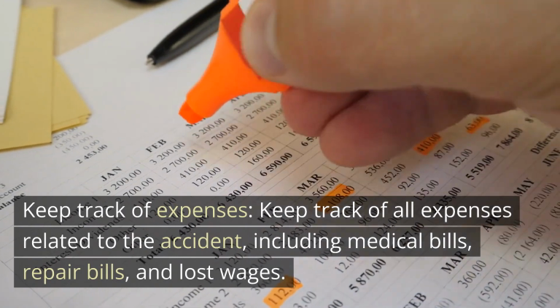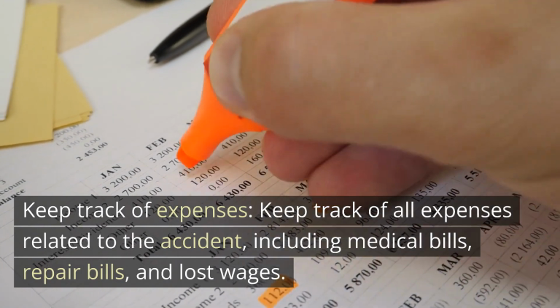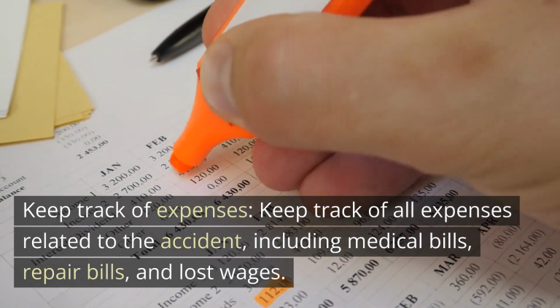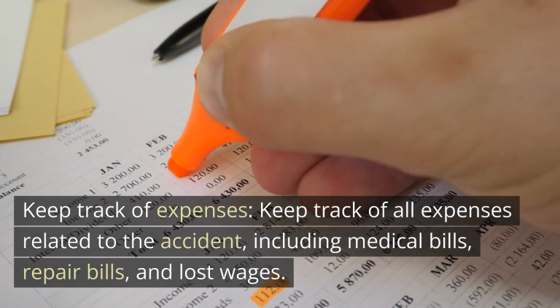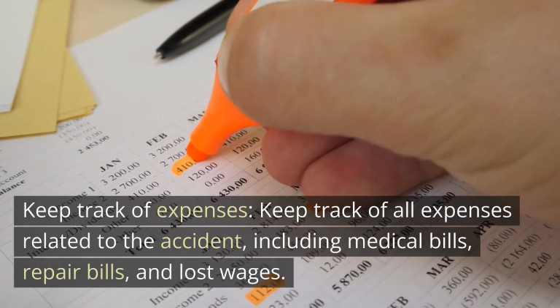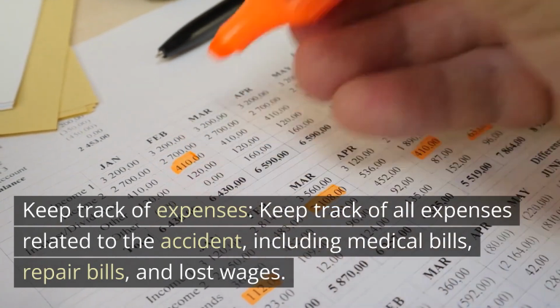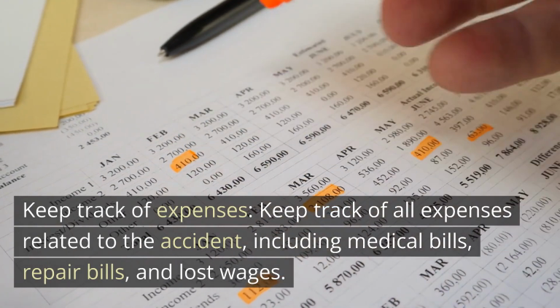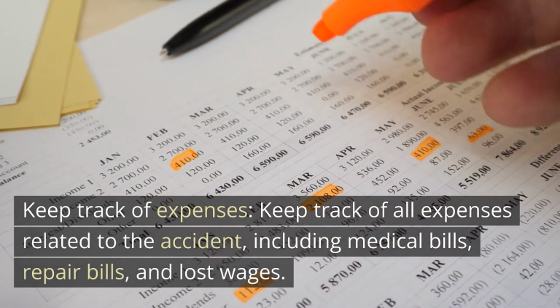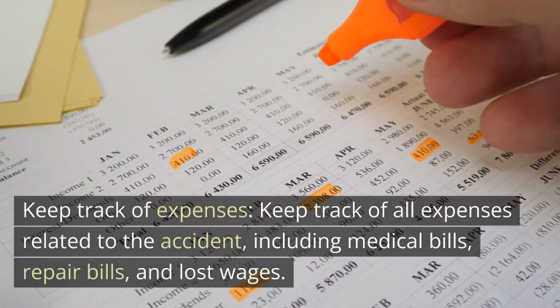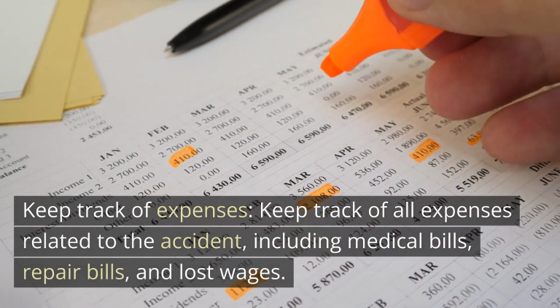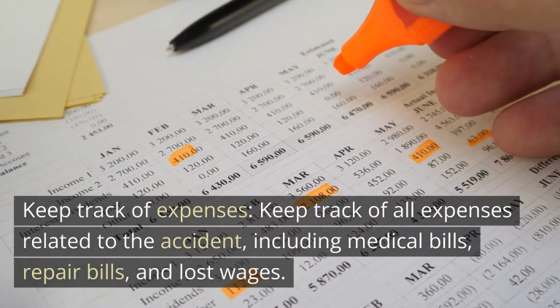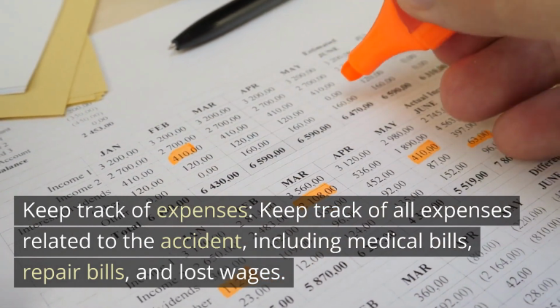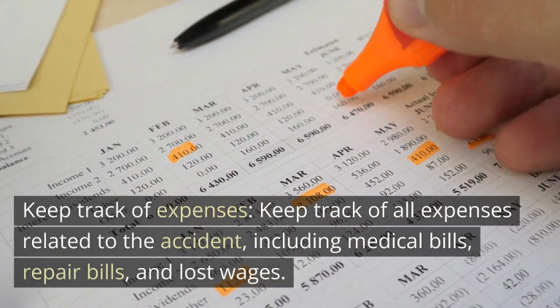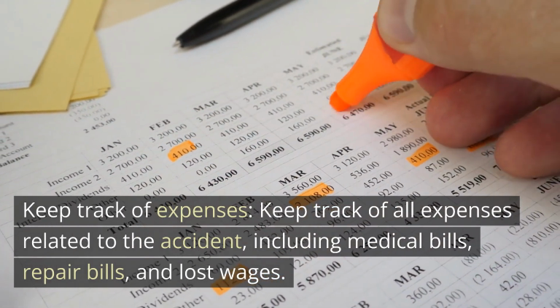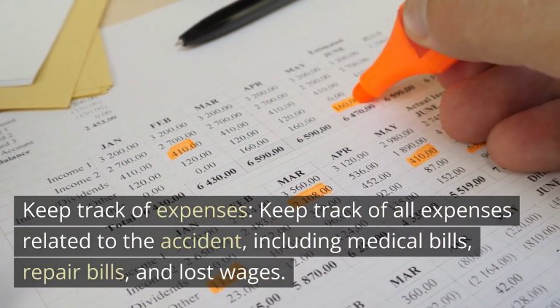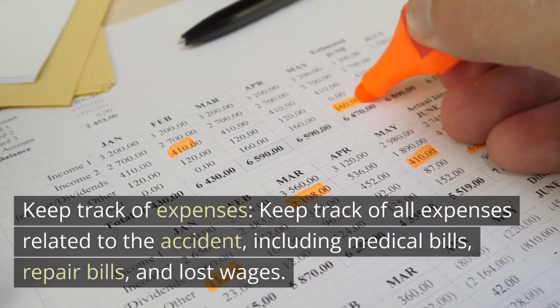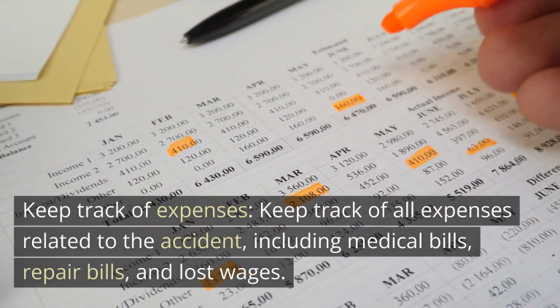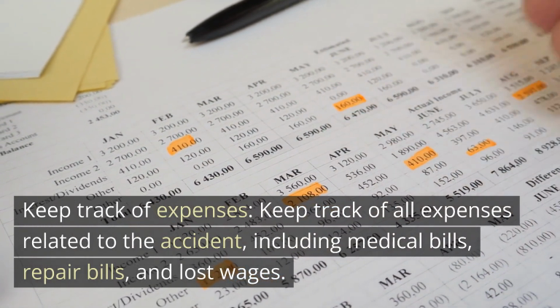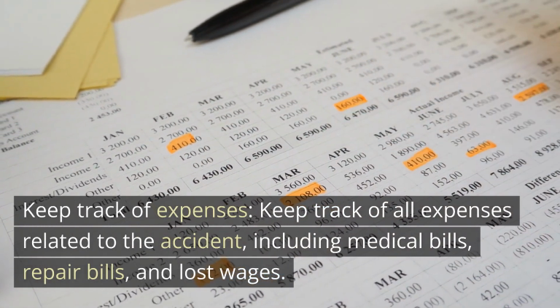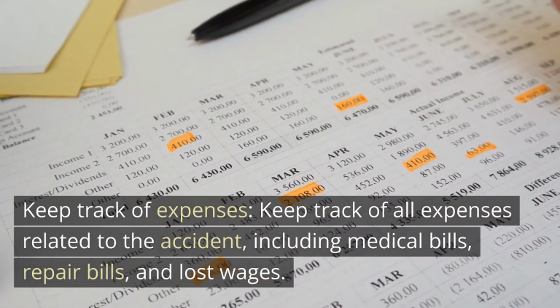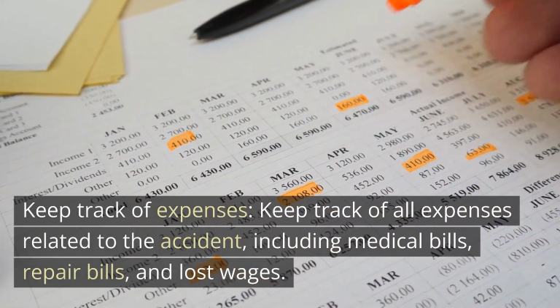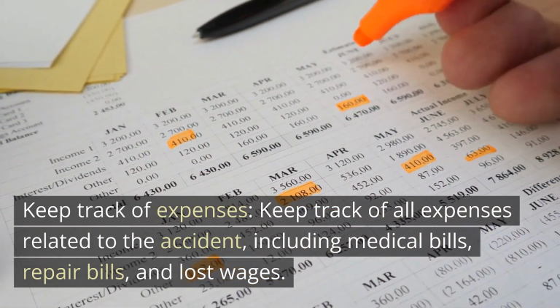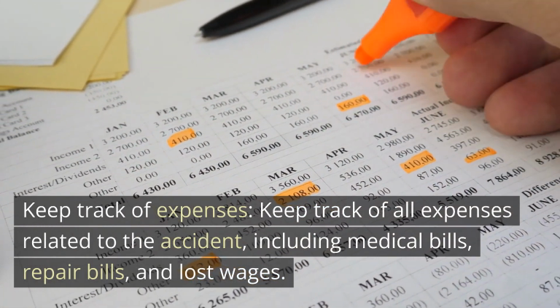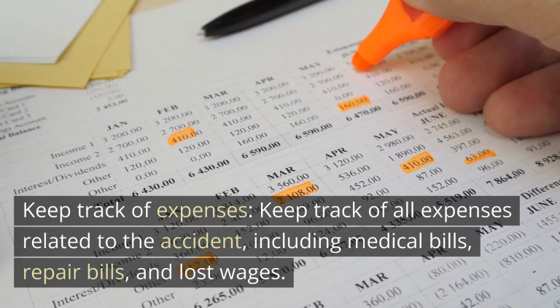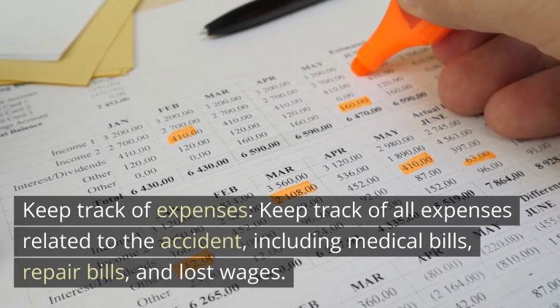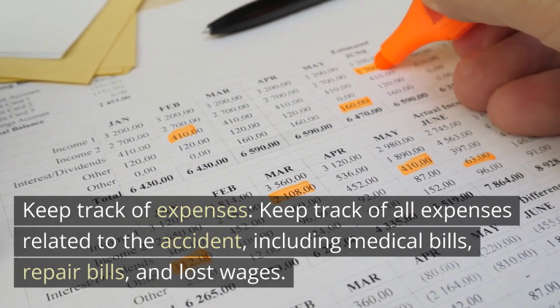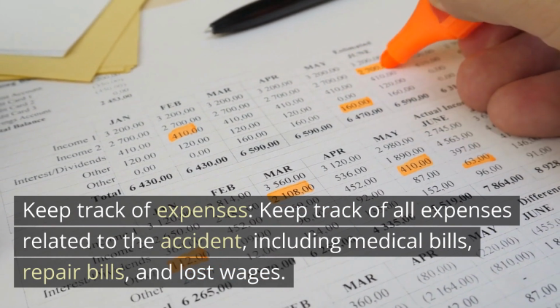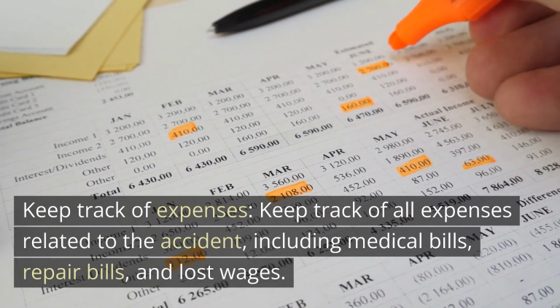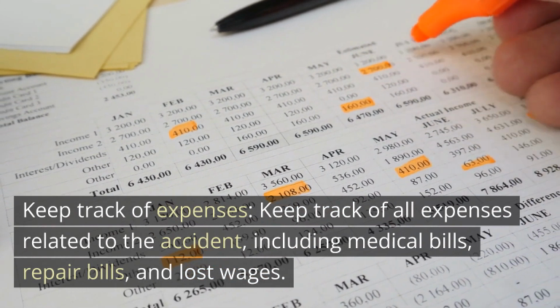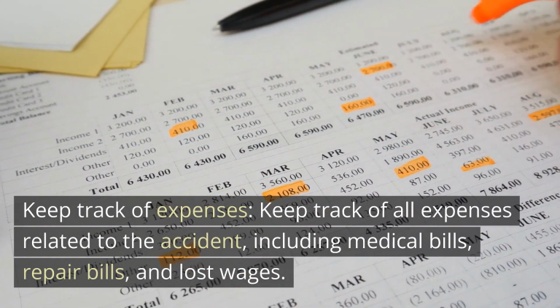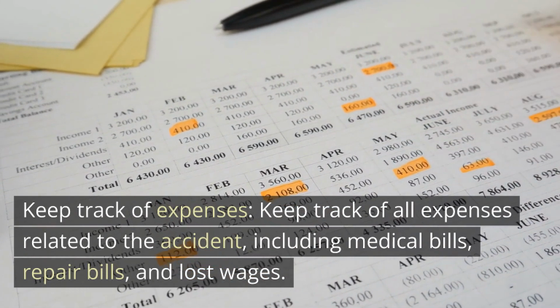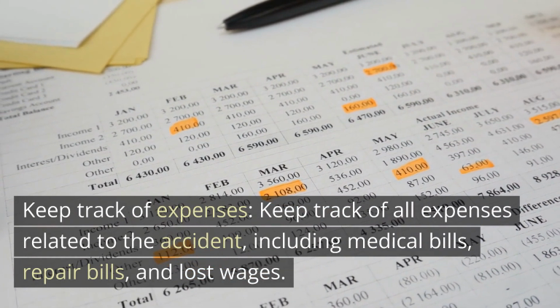Keep track of all expenses related to the accident, including medical bills, repair bills, and lost wages.